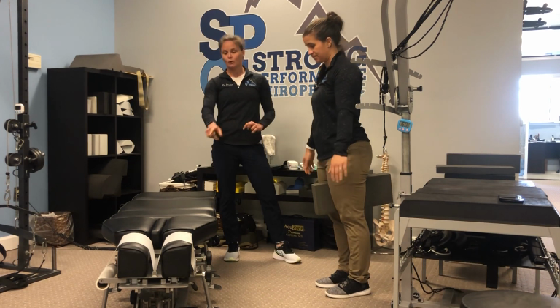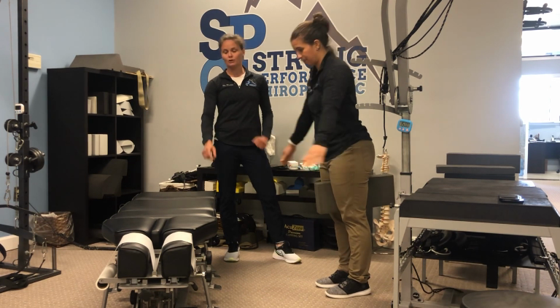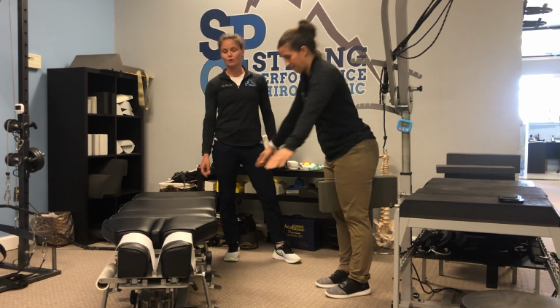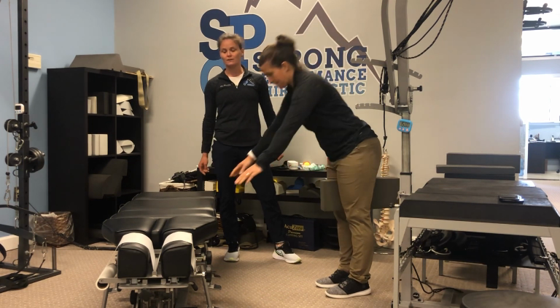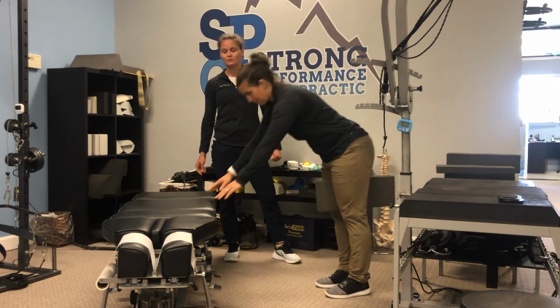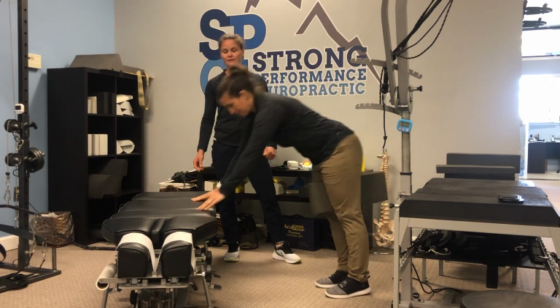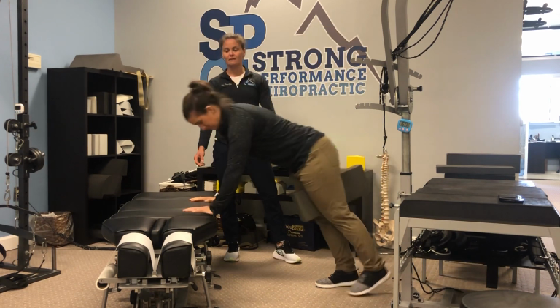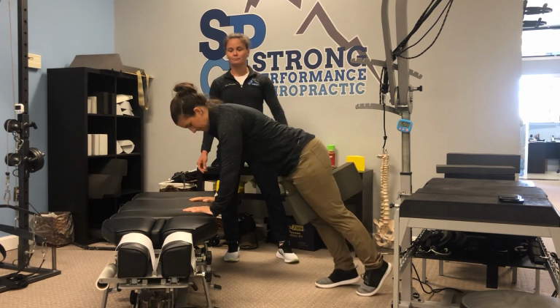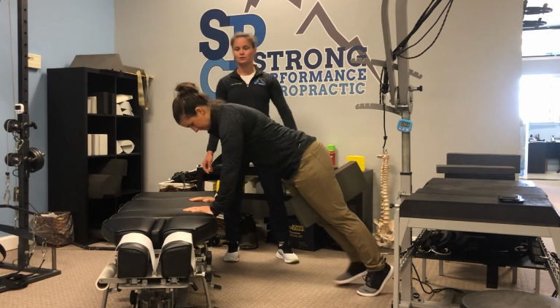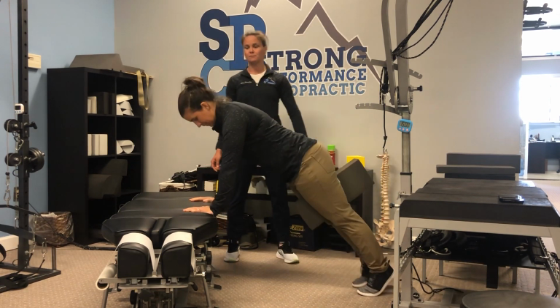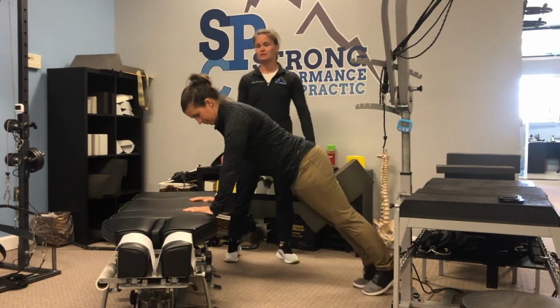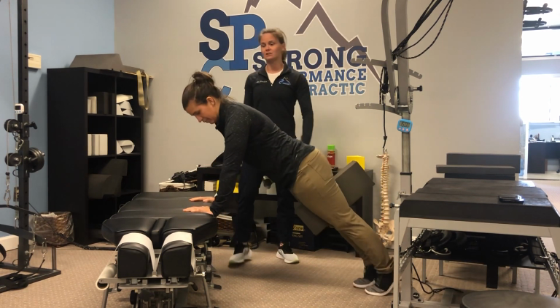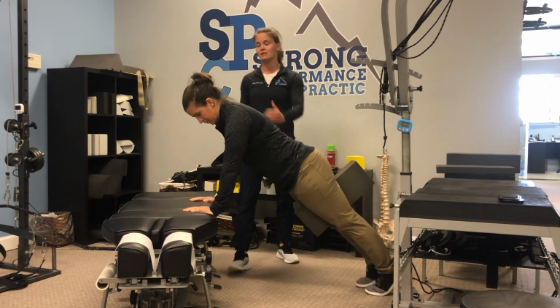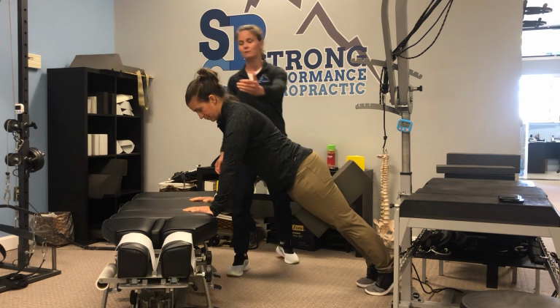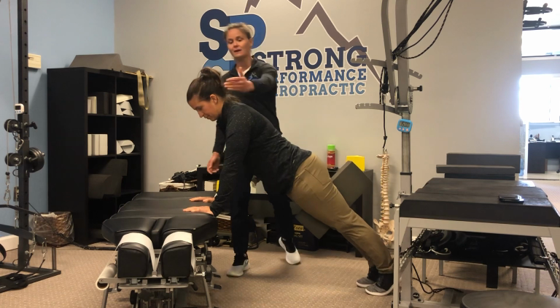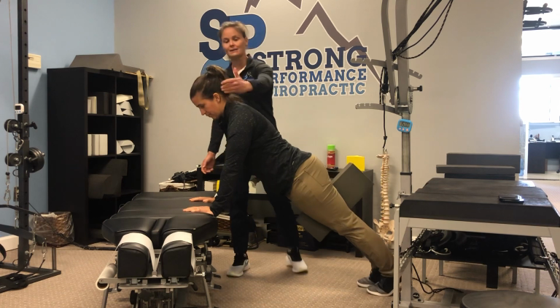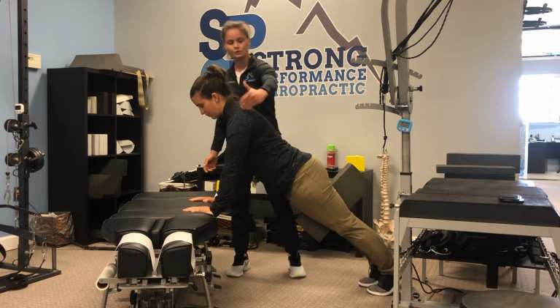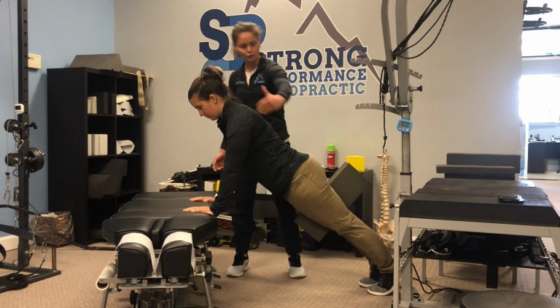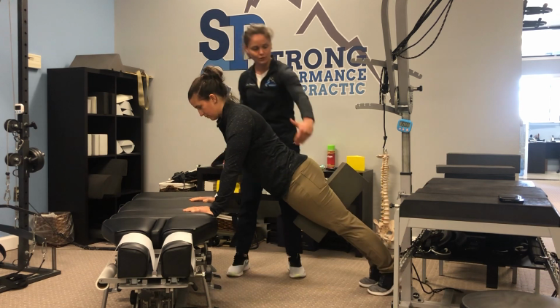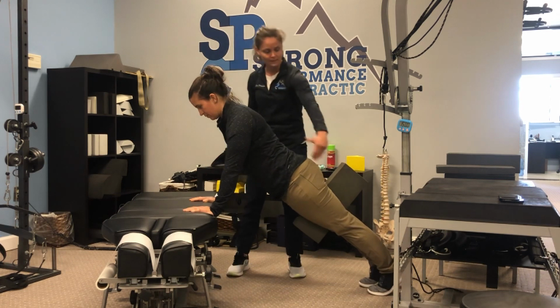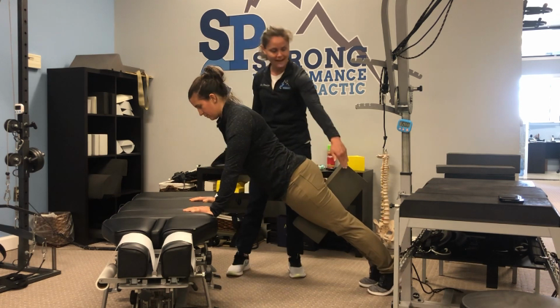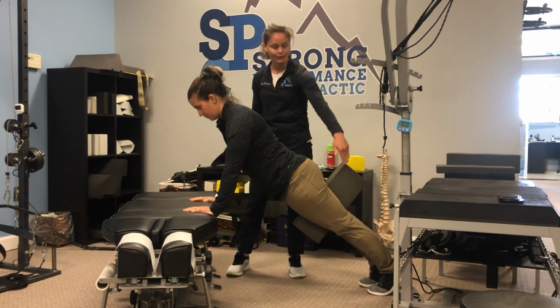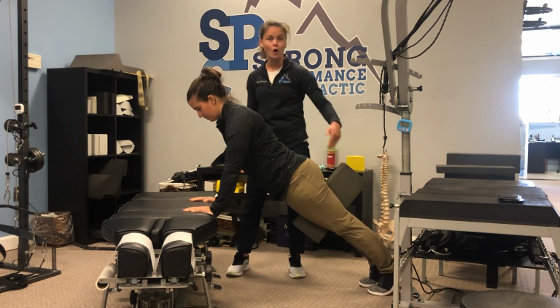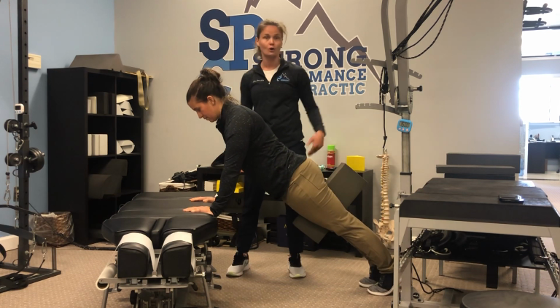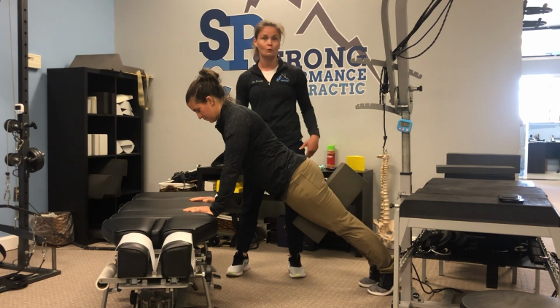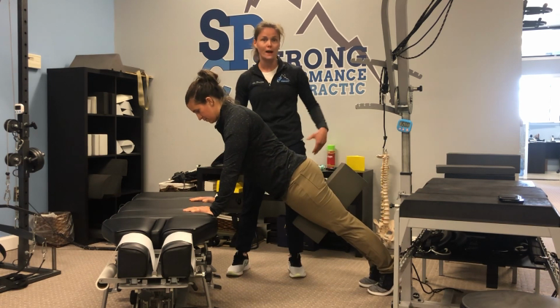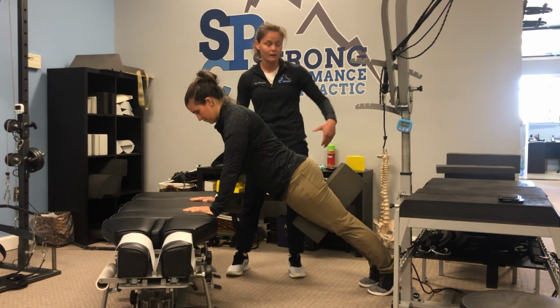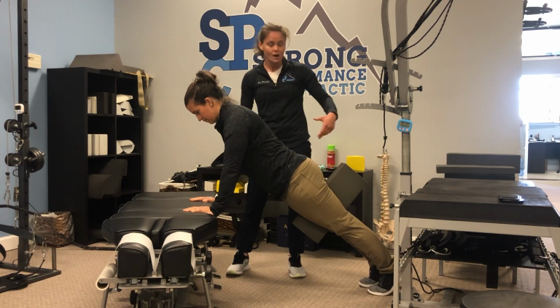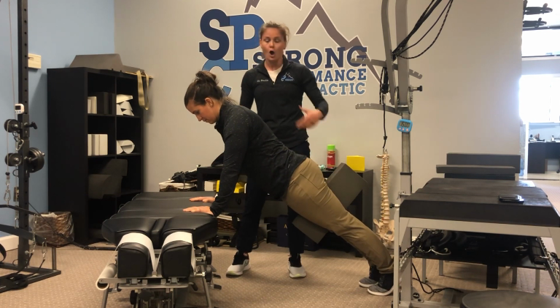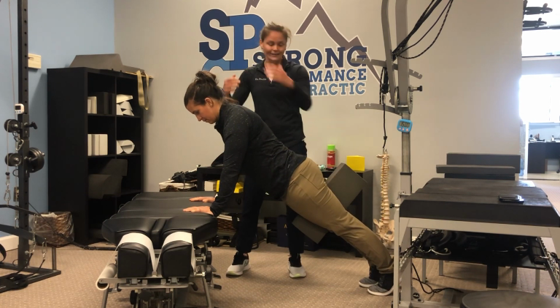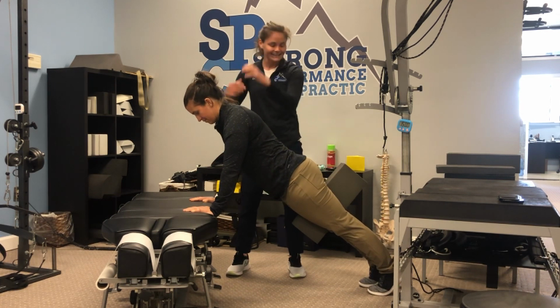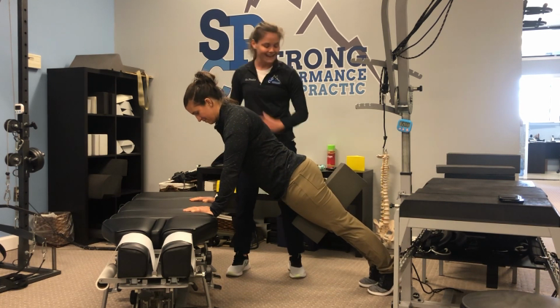We're going to go into incline push-up position here. We've got ear, shoulder, hip, and ankle all in a line.